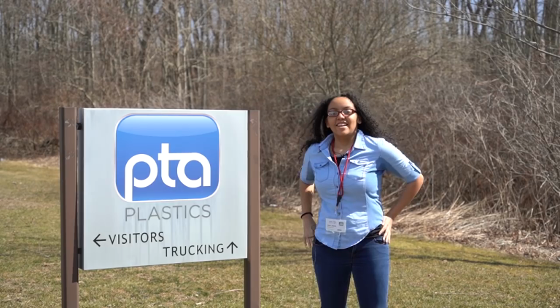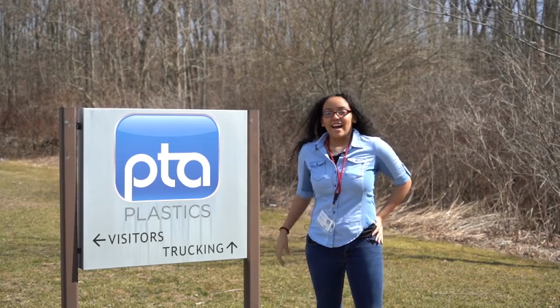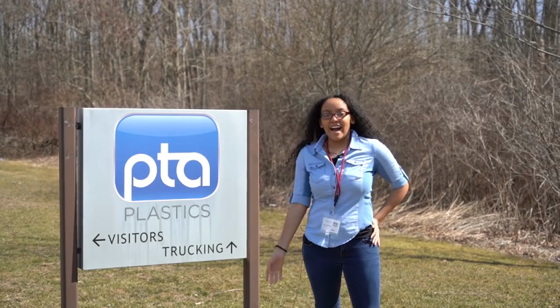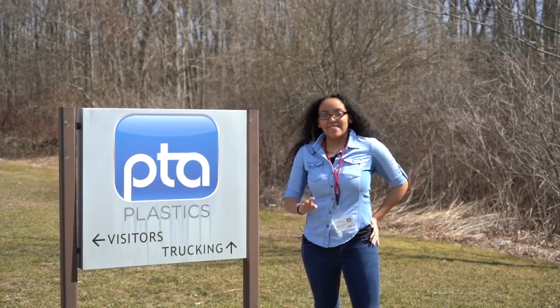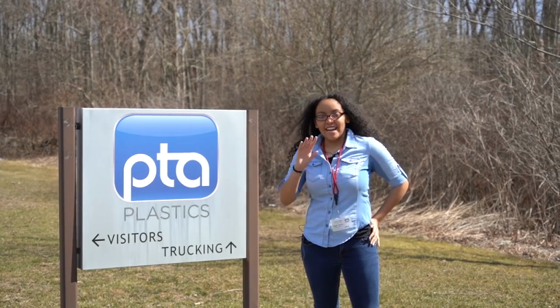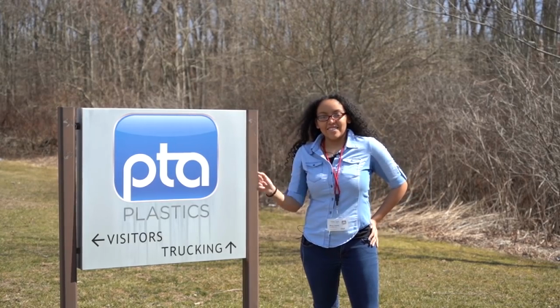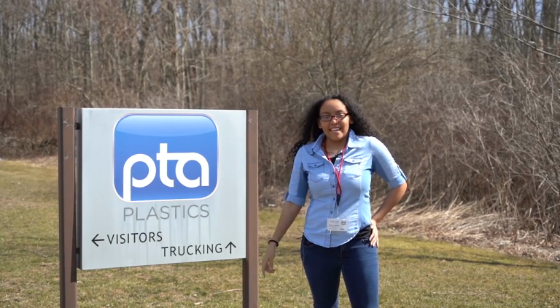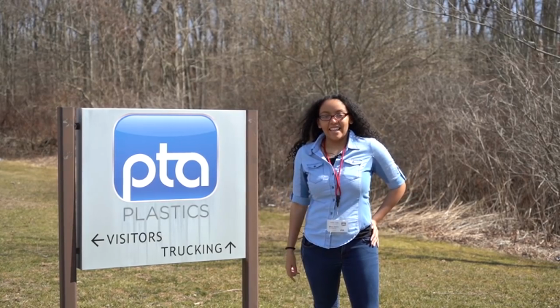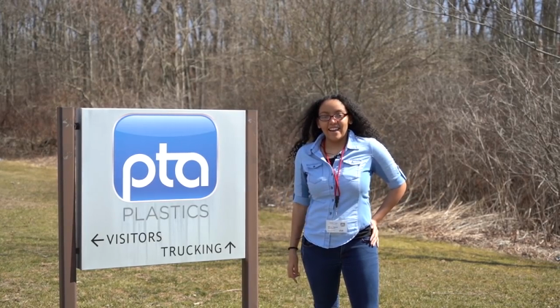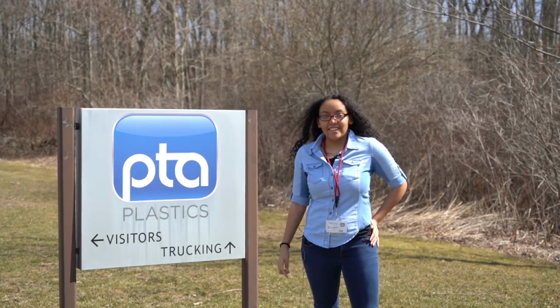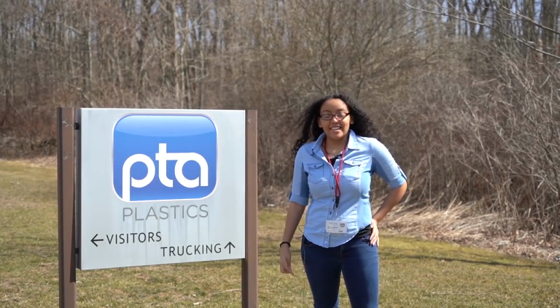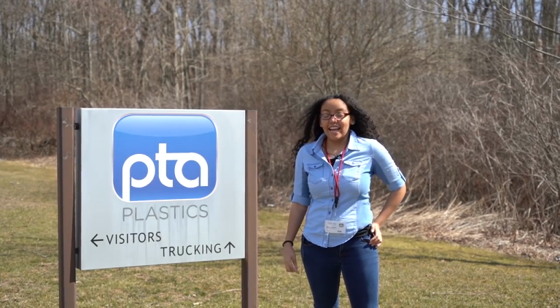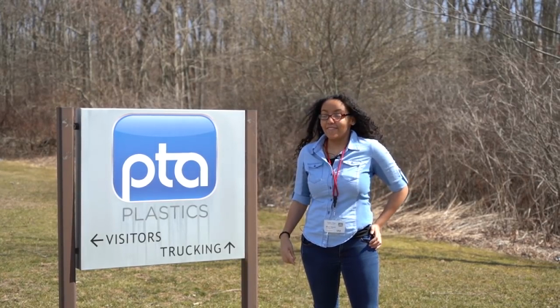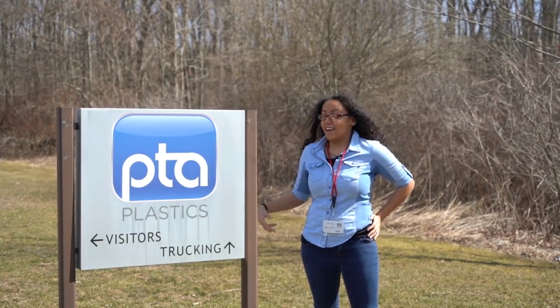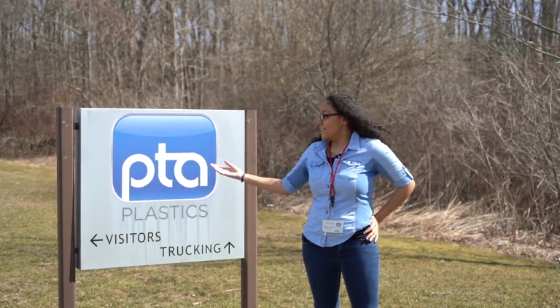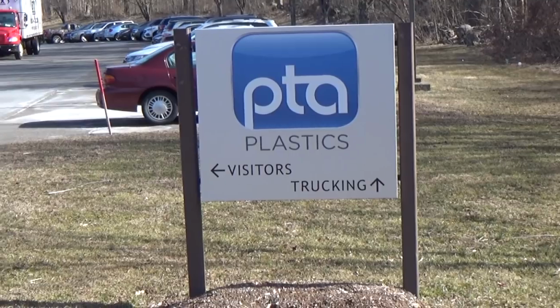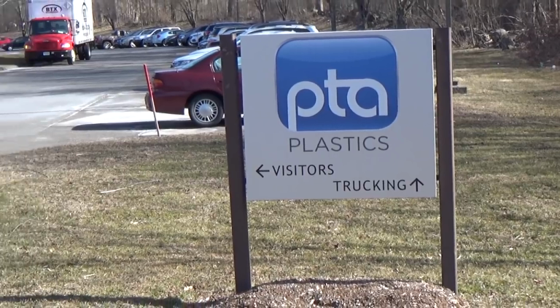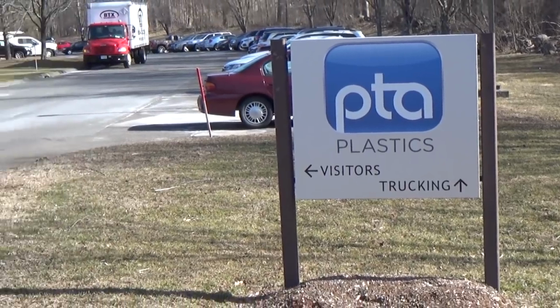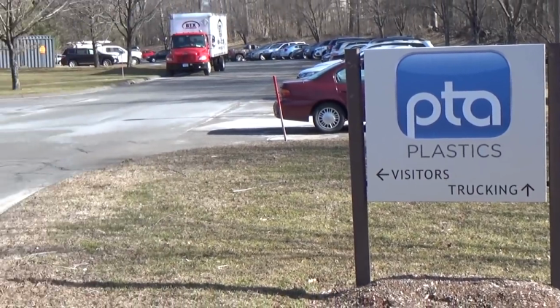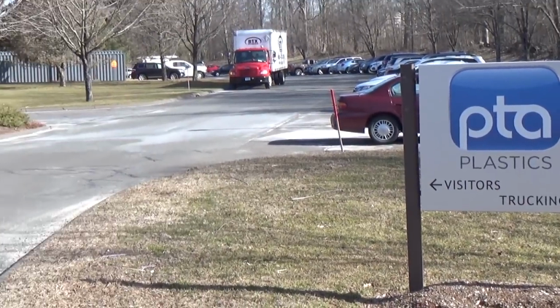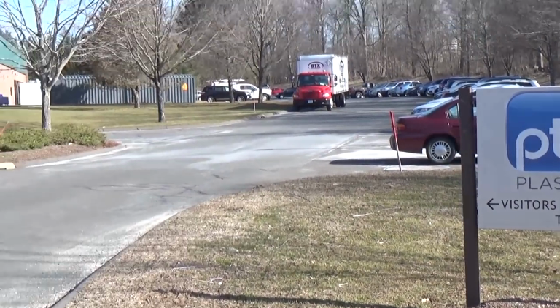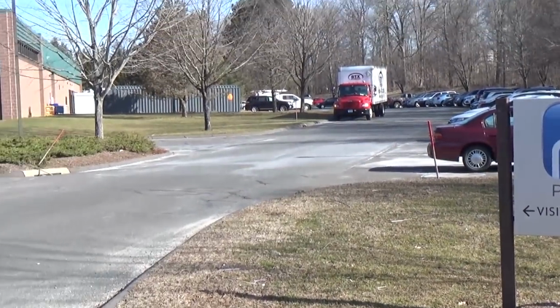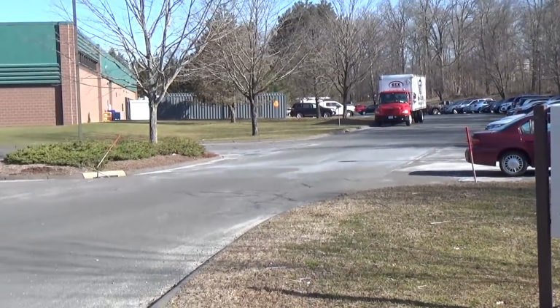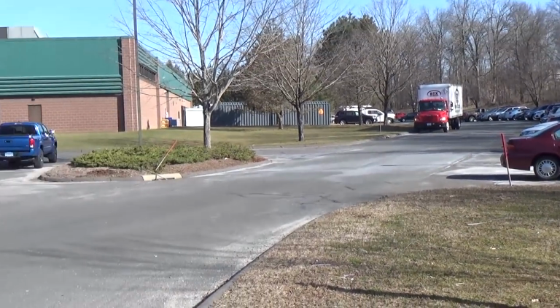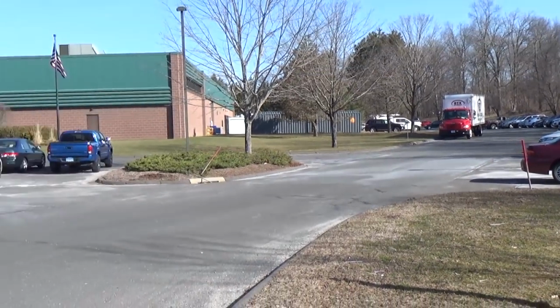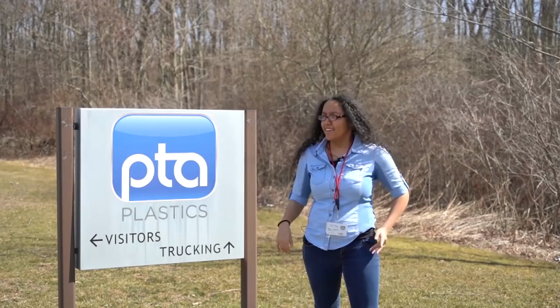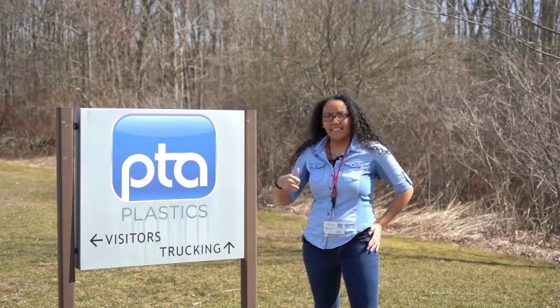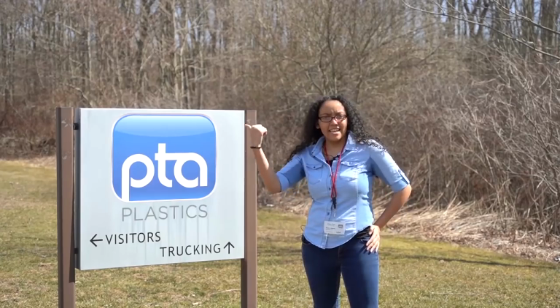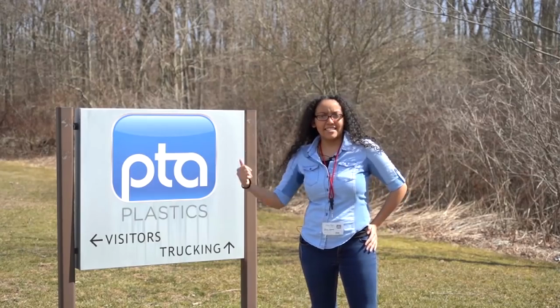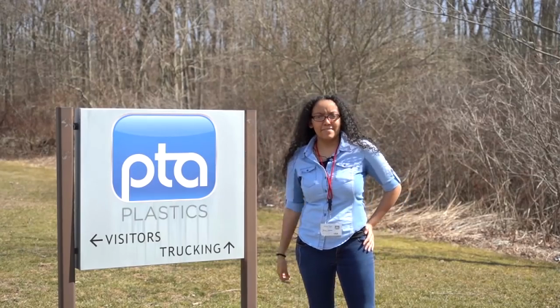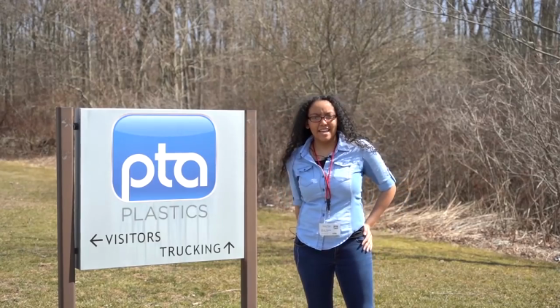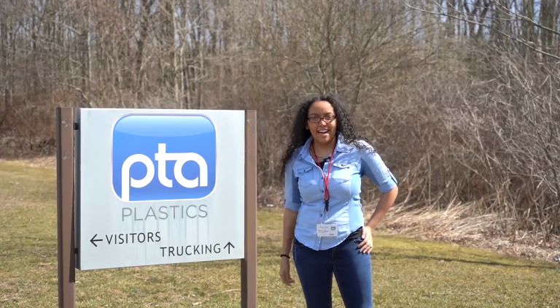Hi there, my name is Mikayla Edwards and today I'm here at PTA Plastics in Oxford, Connecticut. Let's take a step inside.